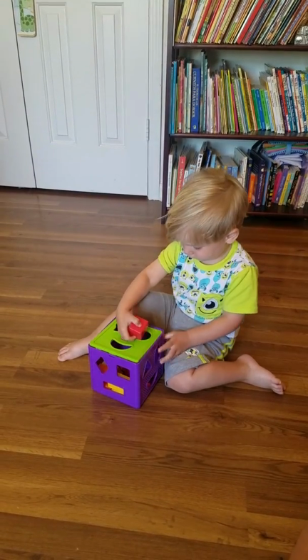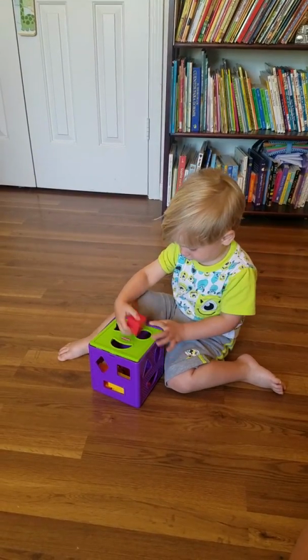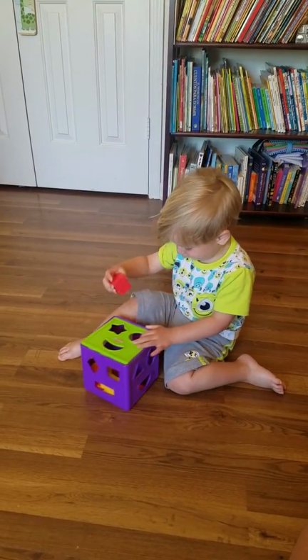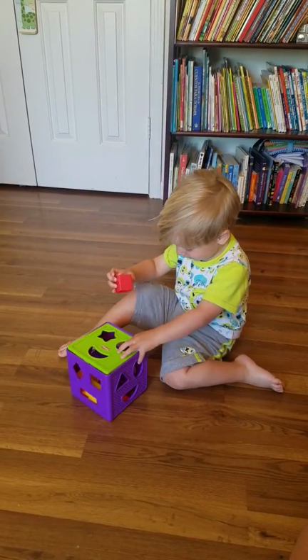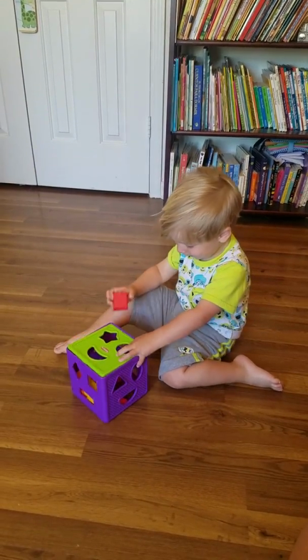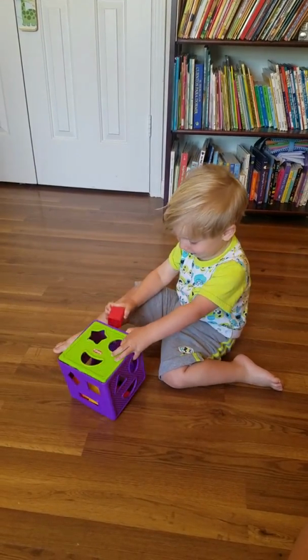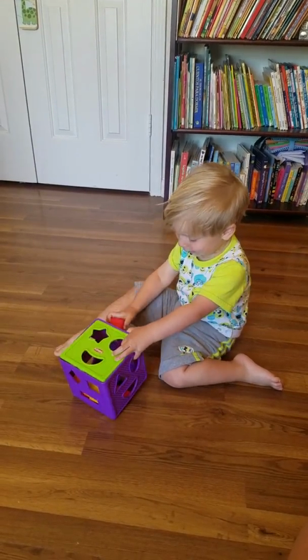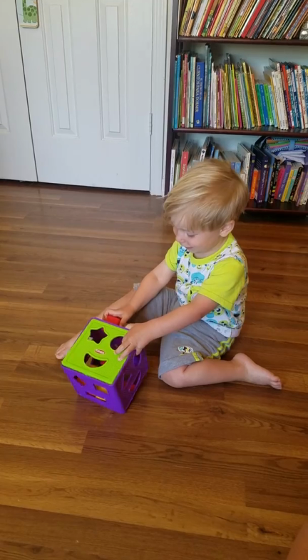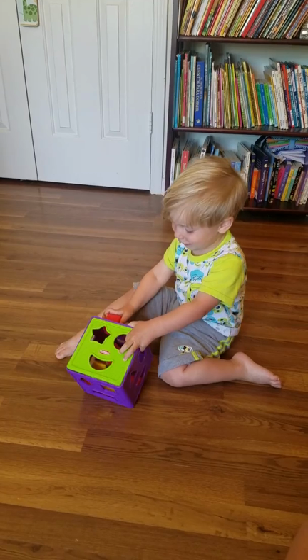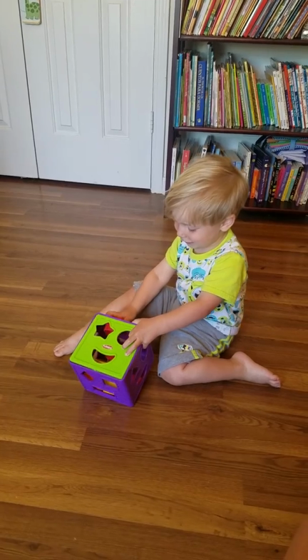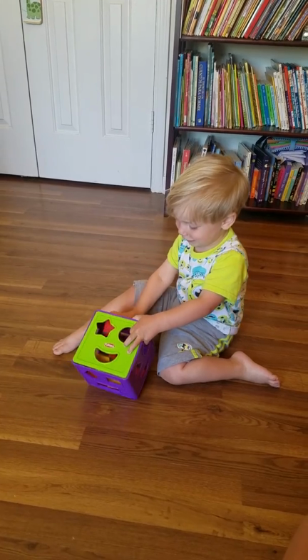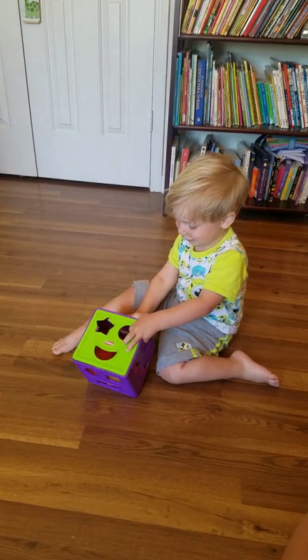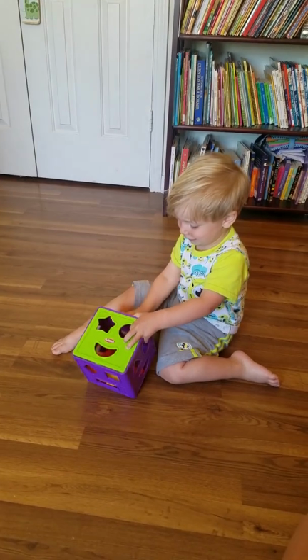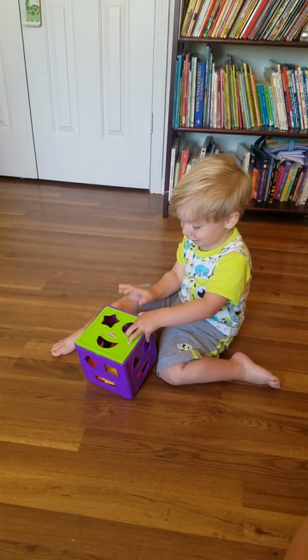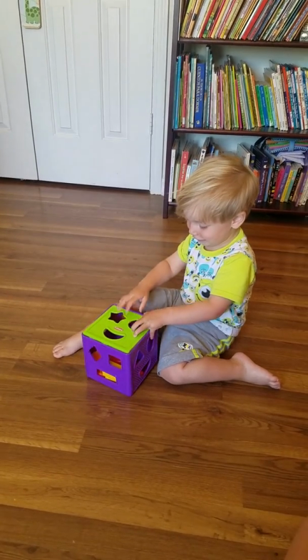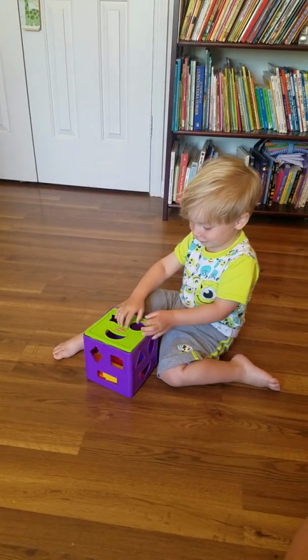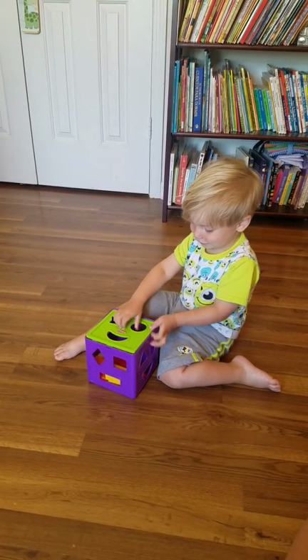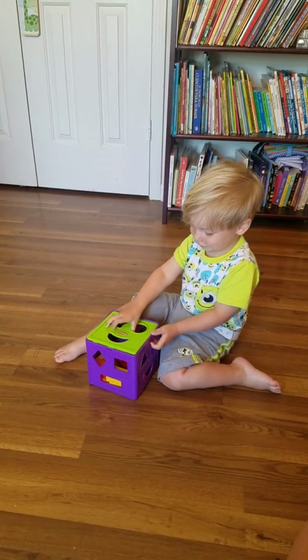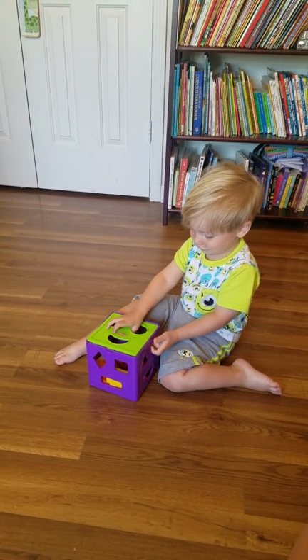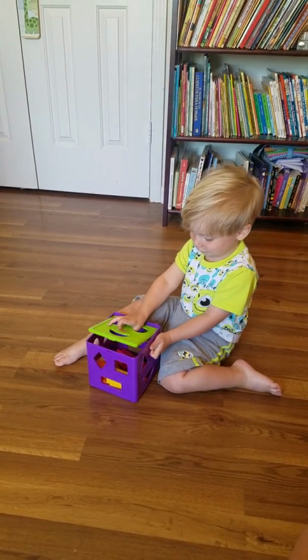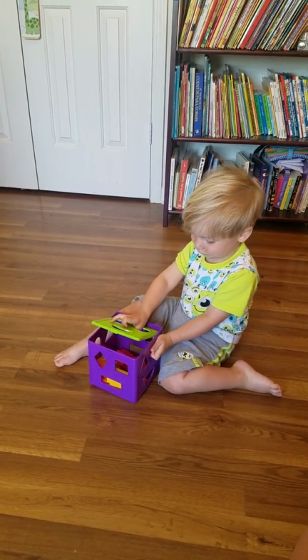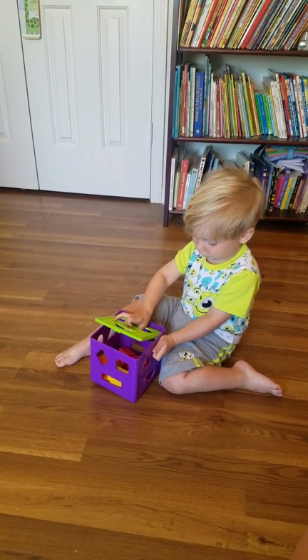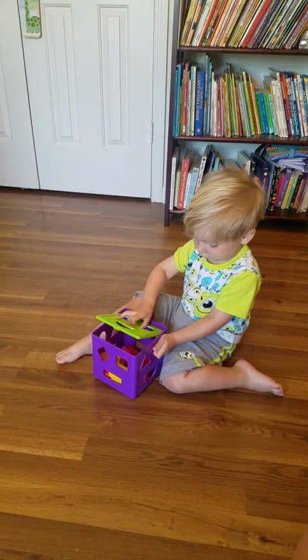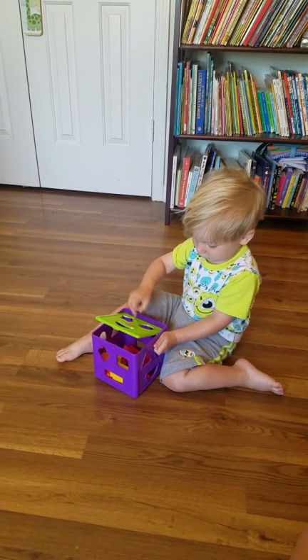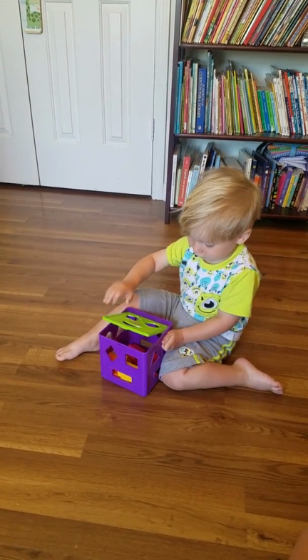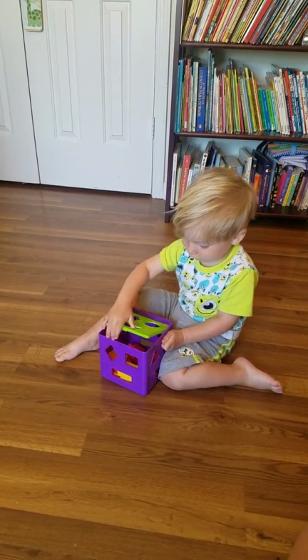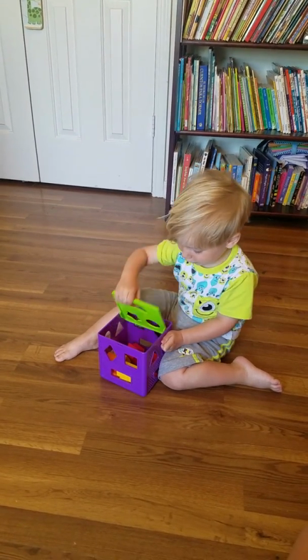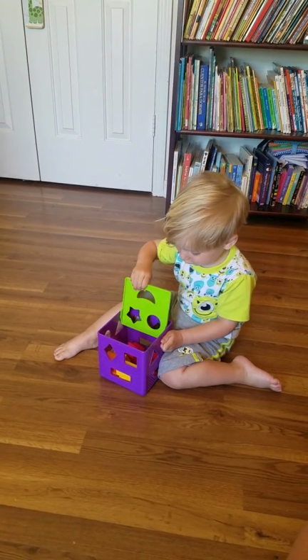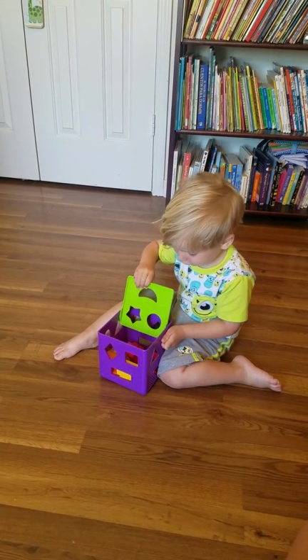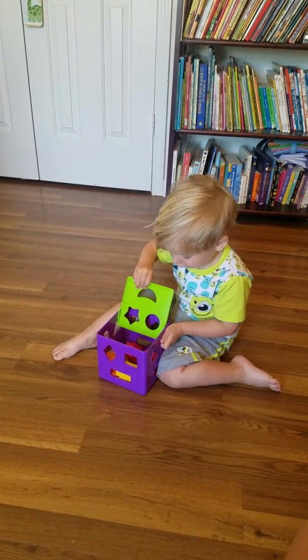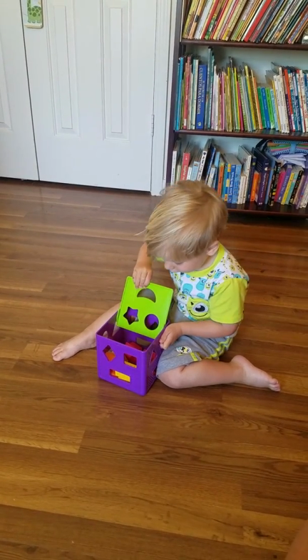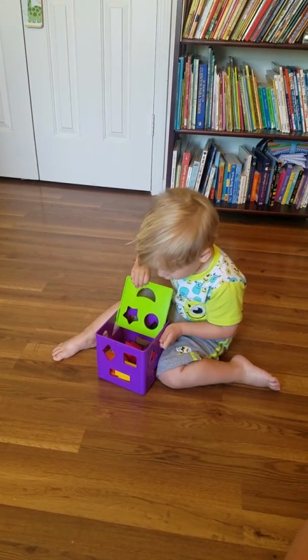Square! What color was the square? Red. Good job.